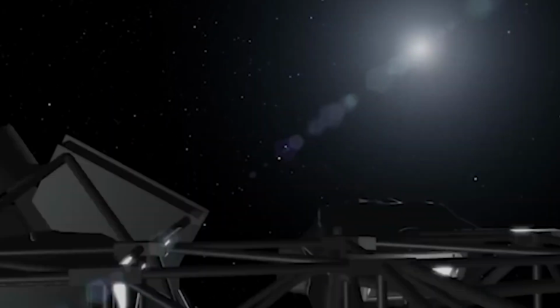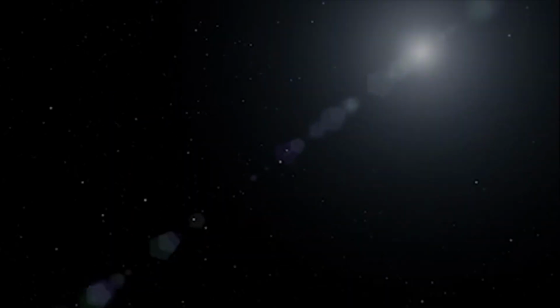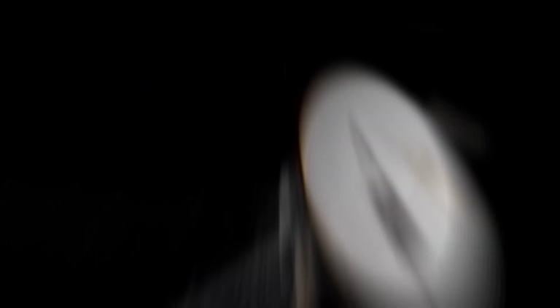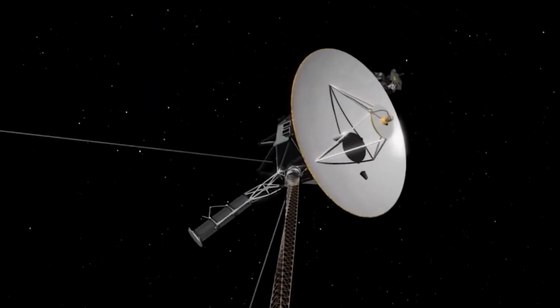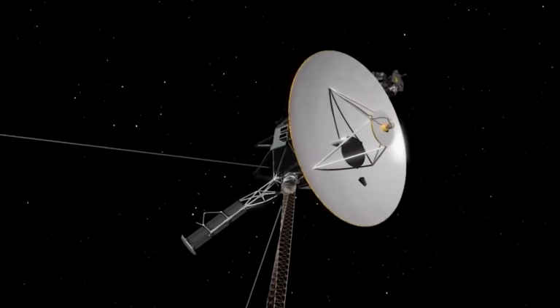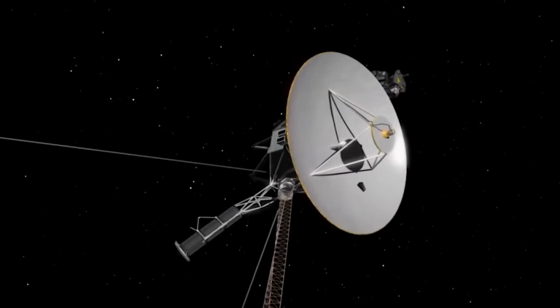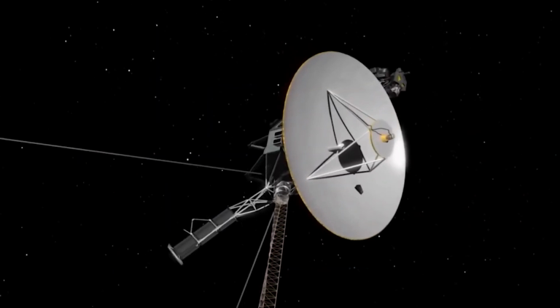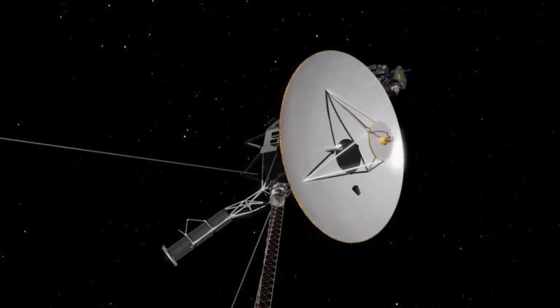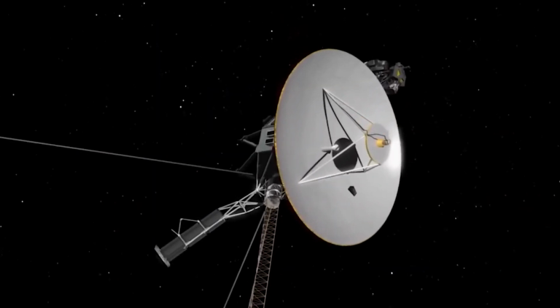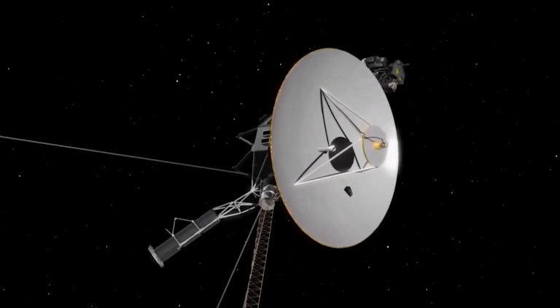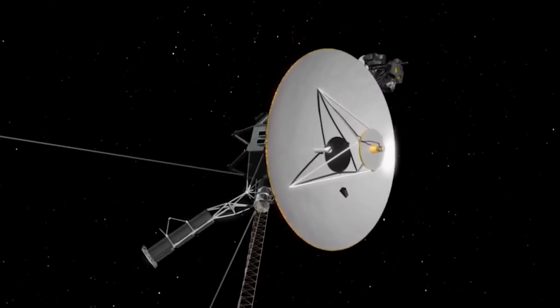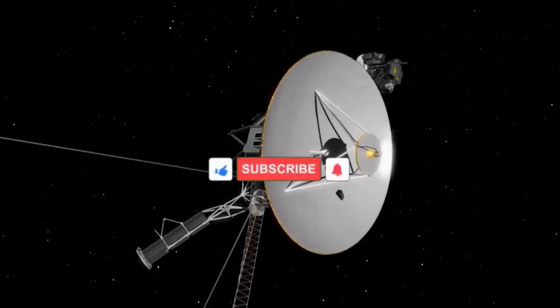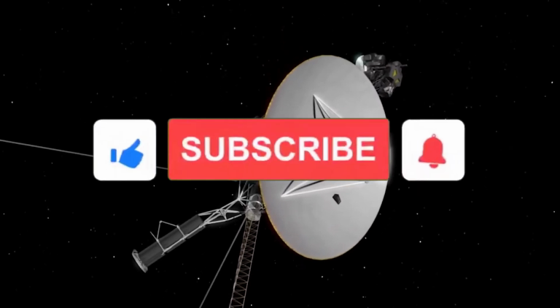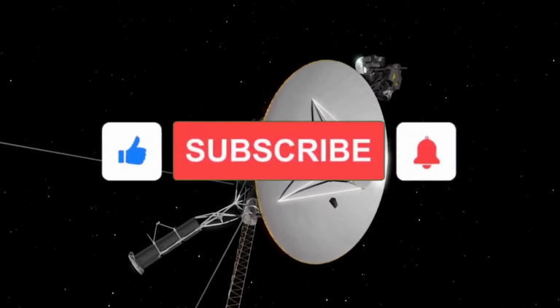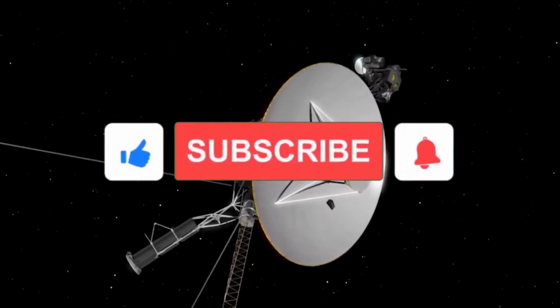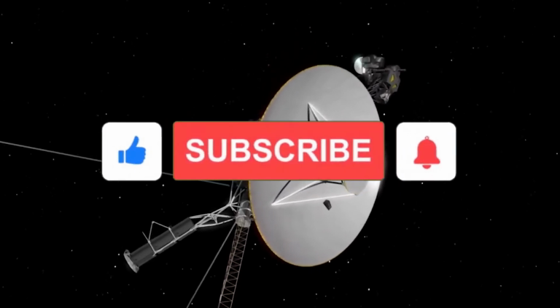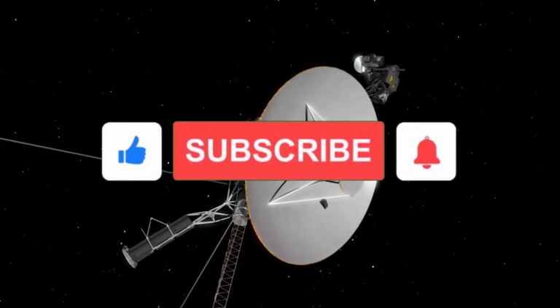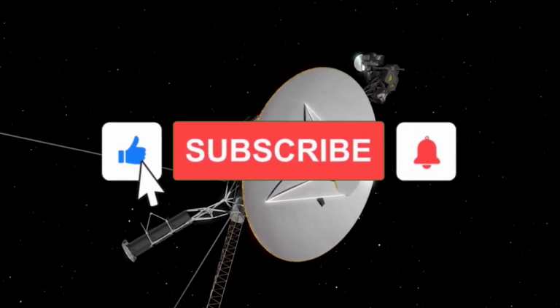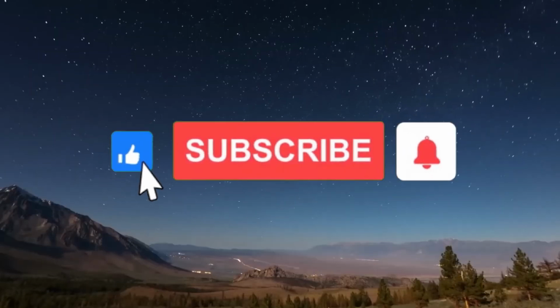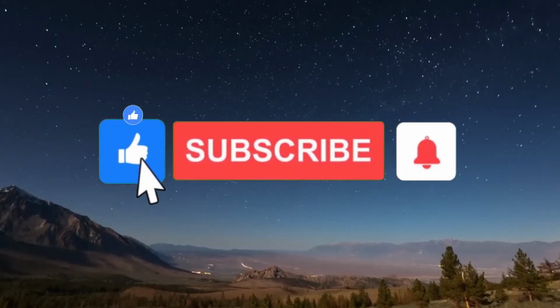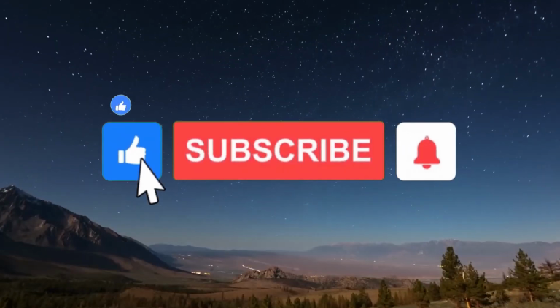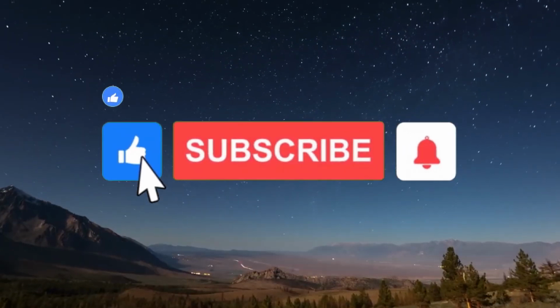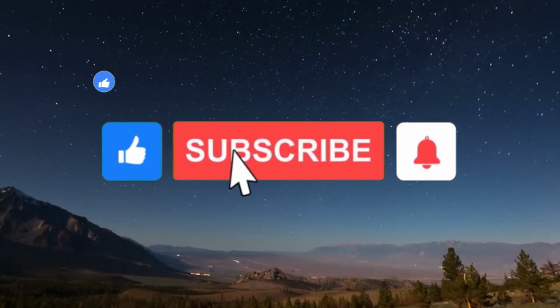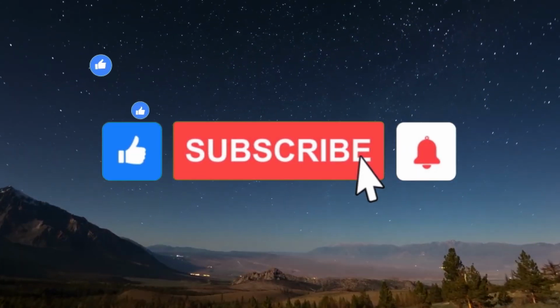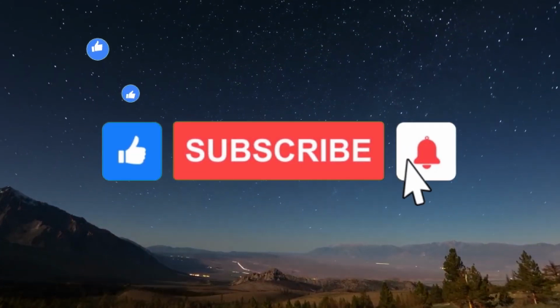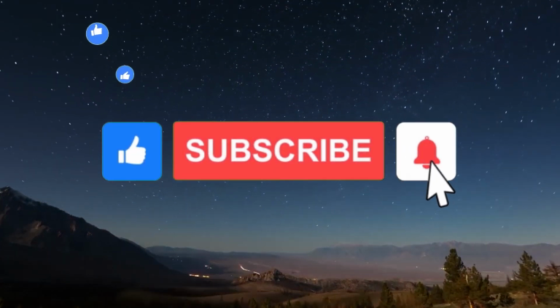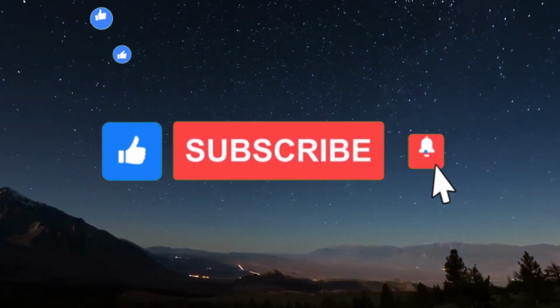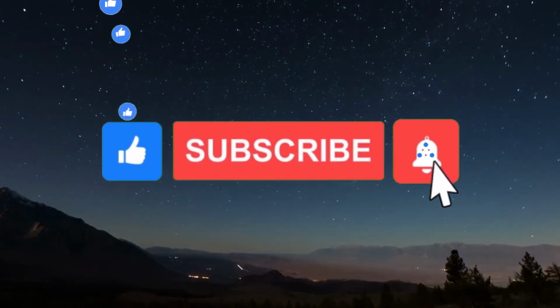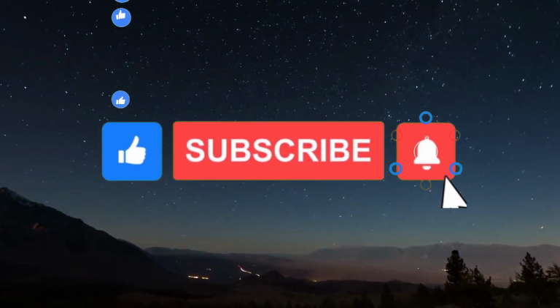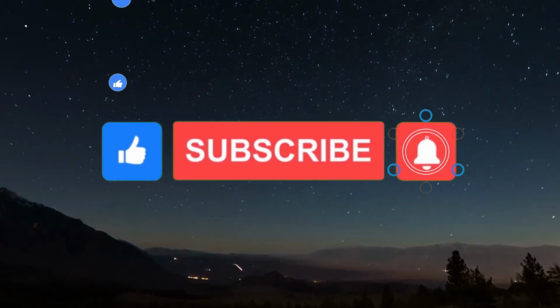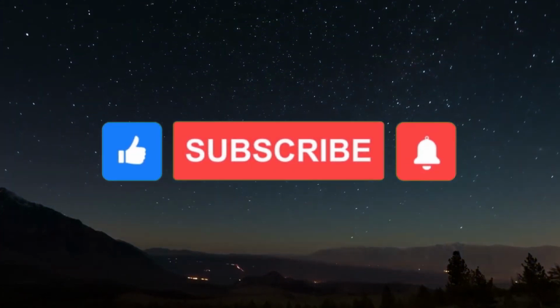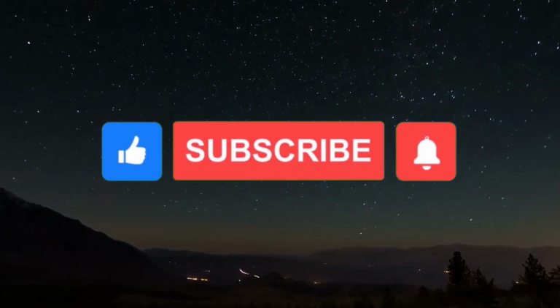Let me know what you think in the comments. If you enjoyed the video, don't forget to hit the like button and subscribe to the channel.